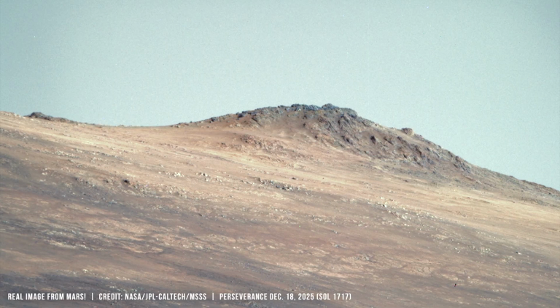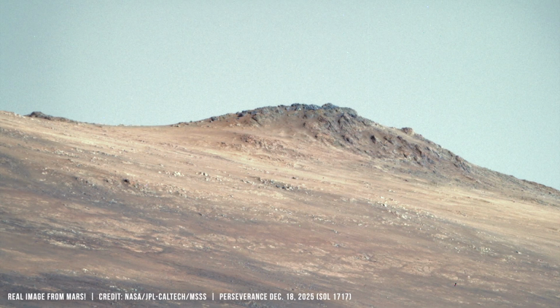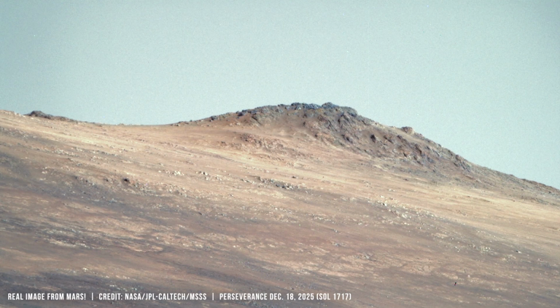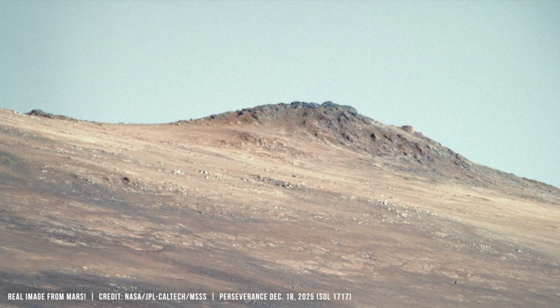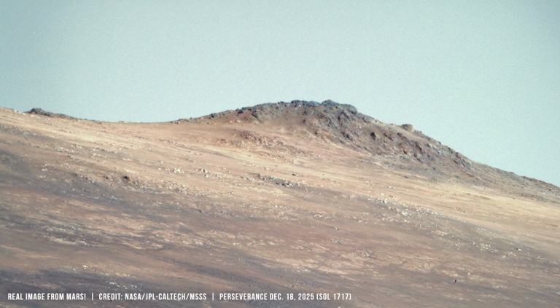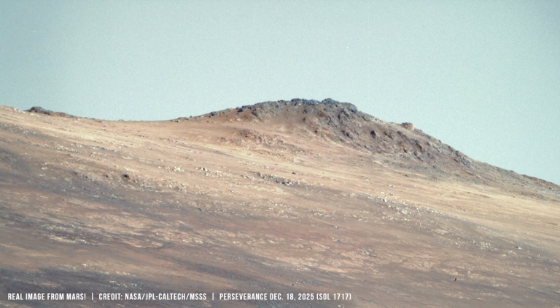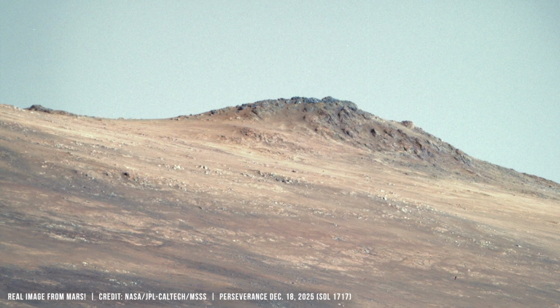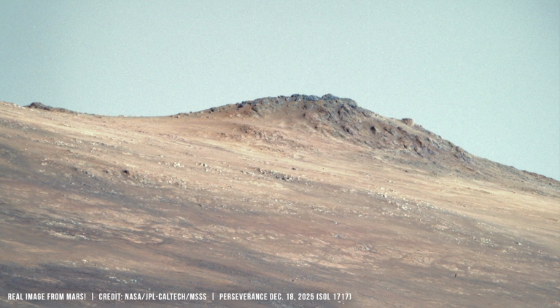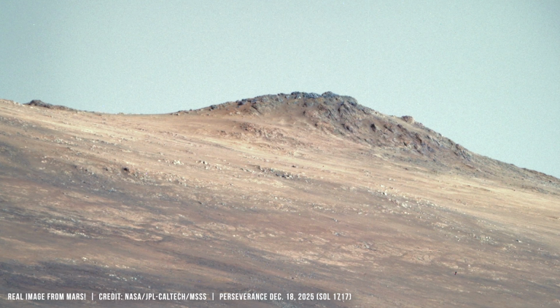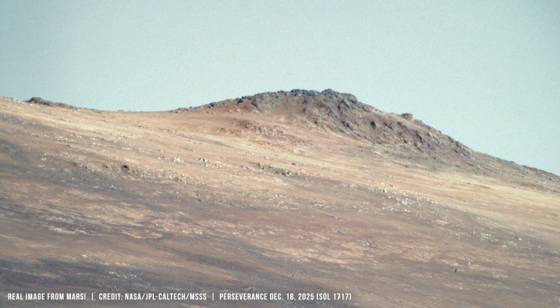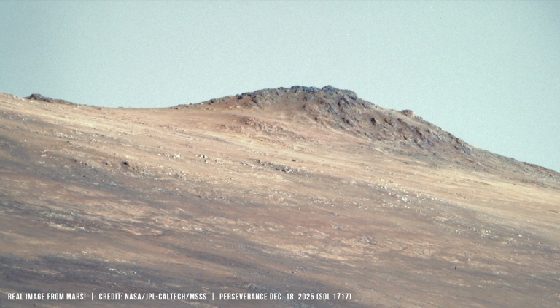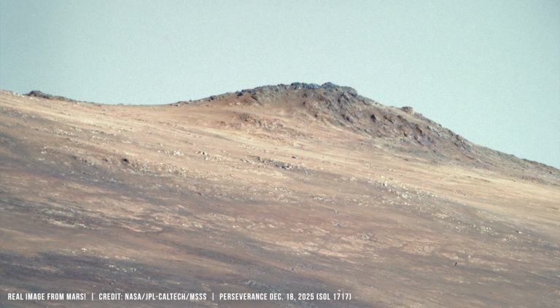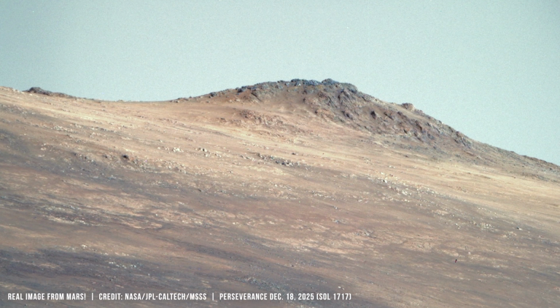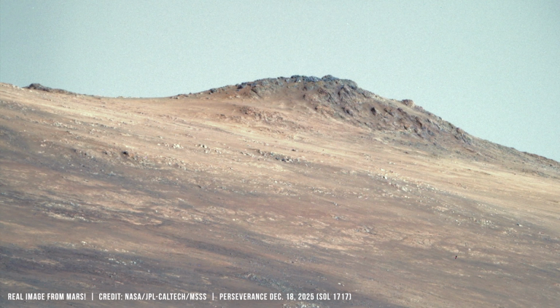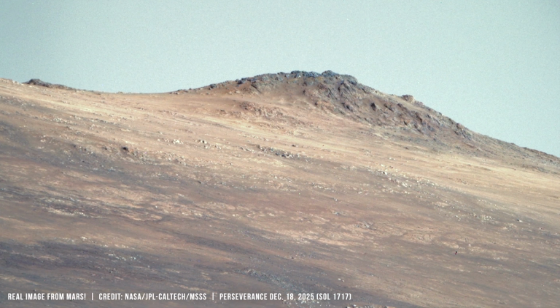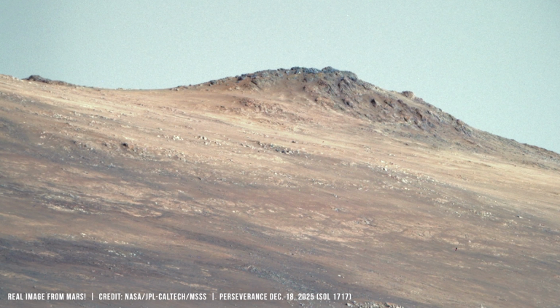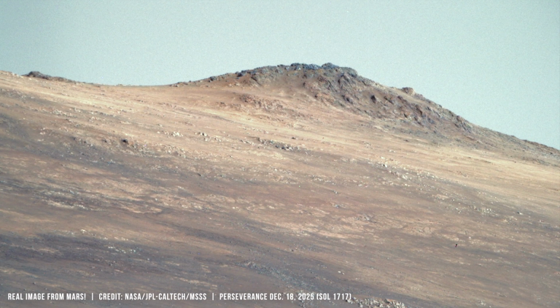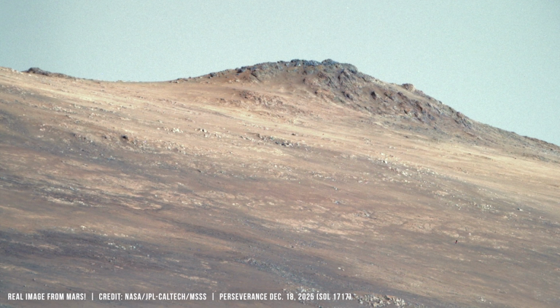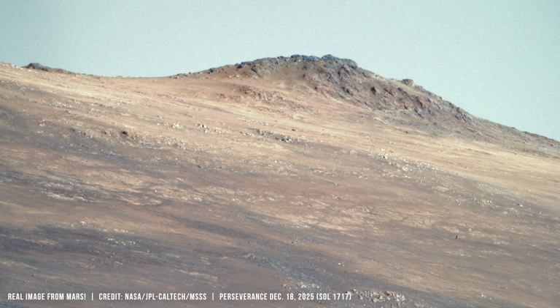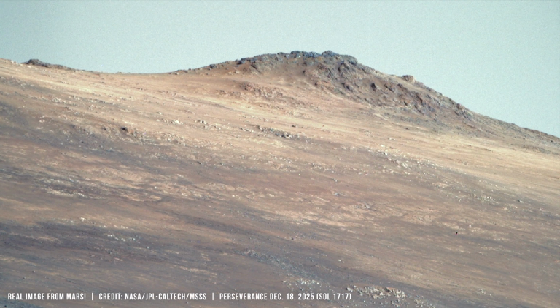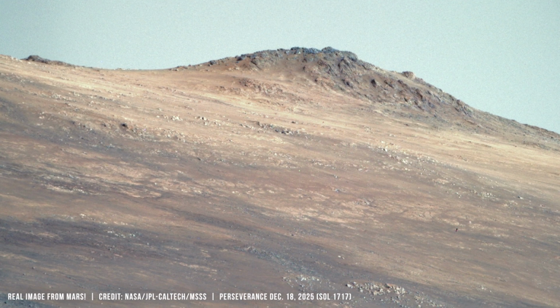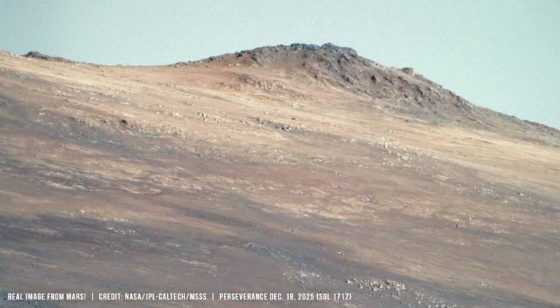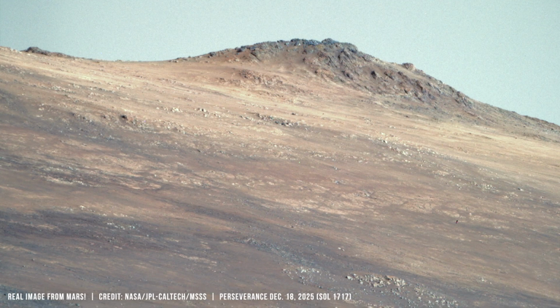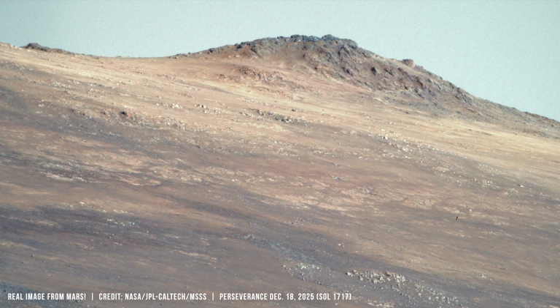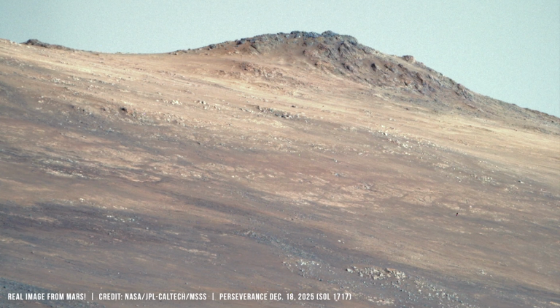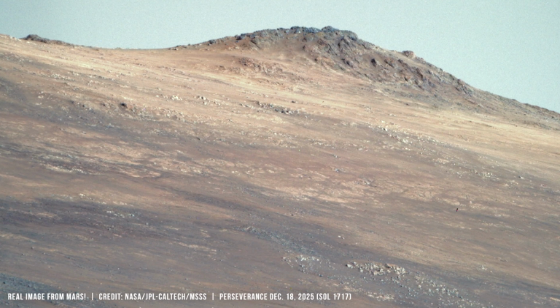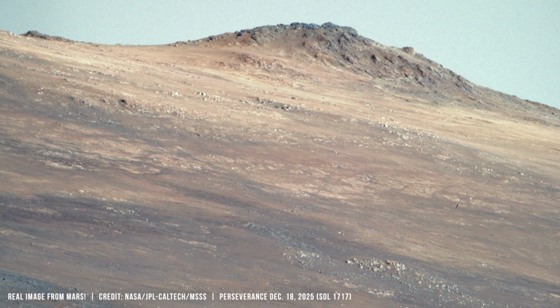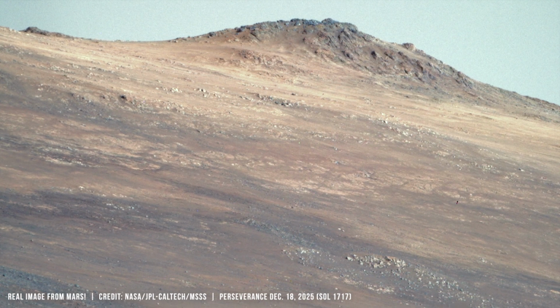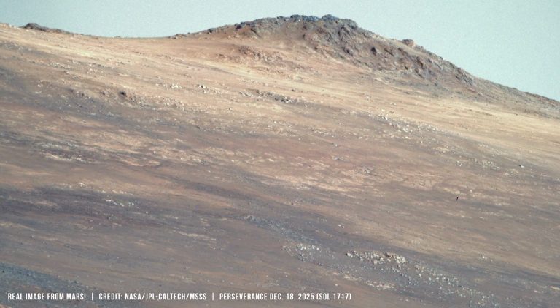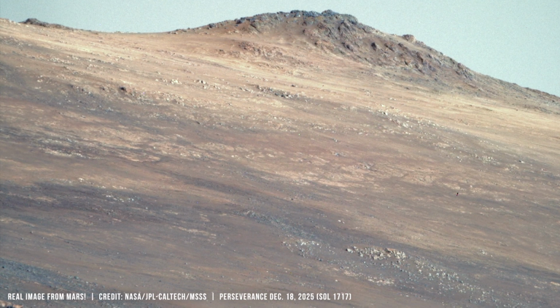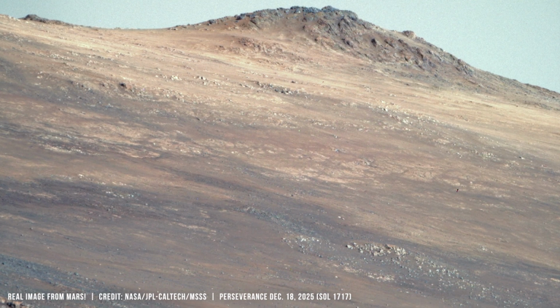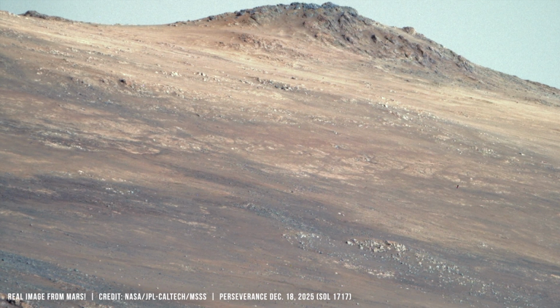As the sun sets, dust again filters the light. Blue fades.